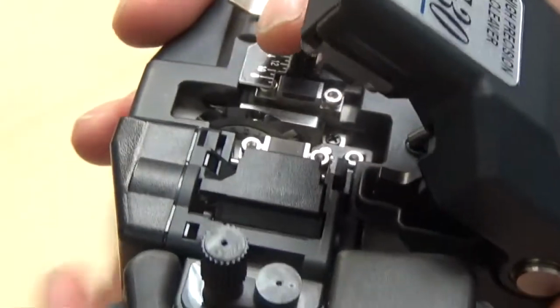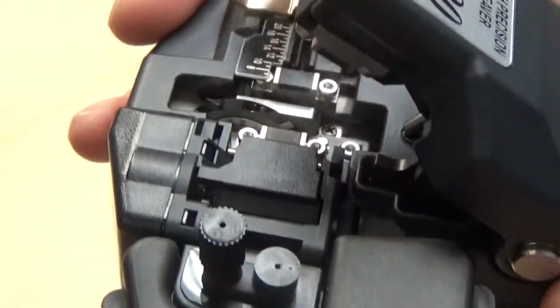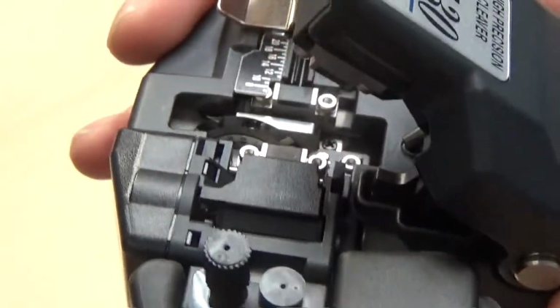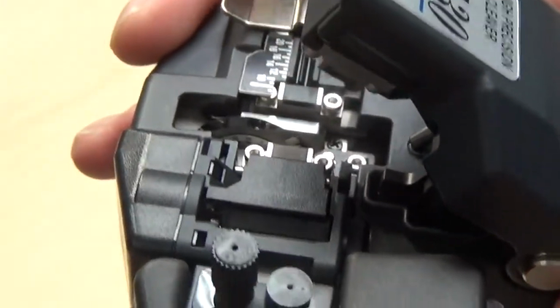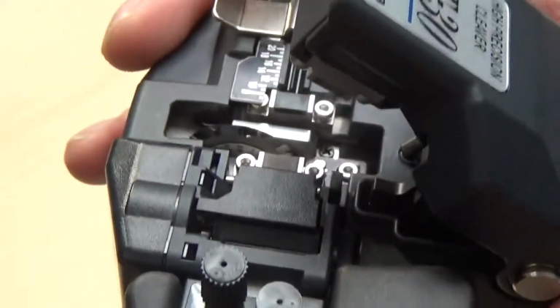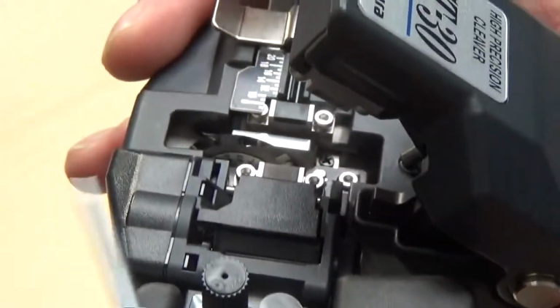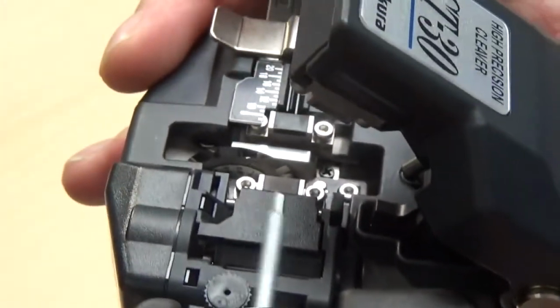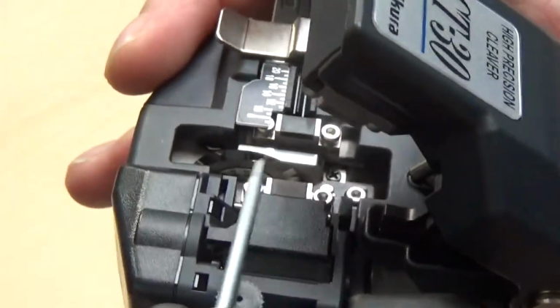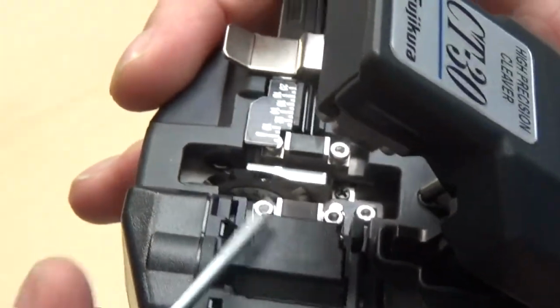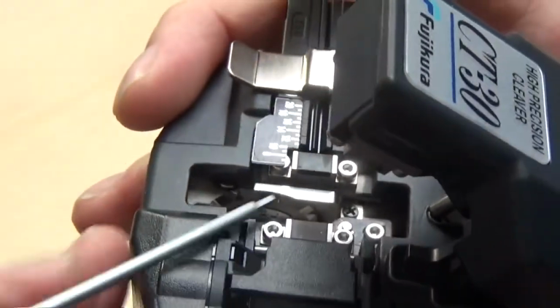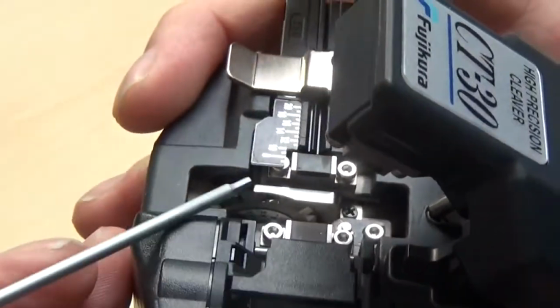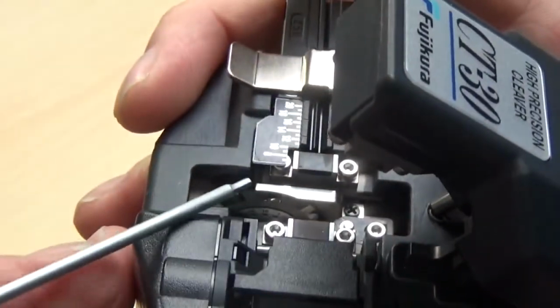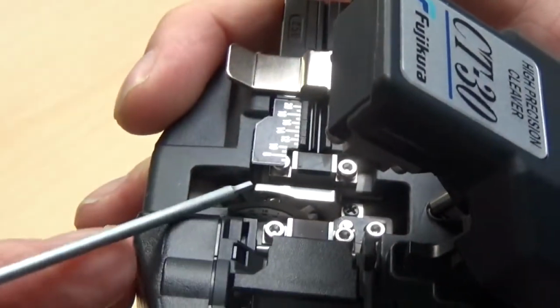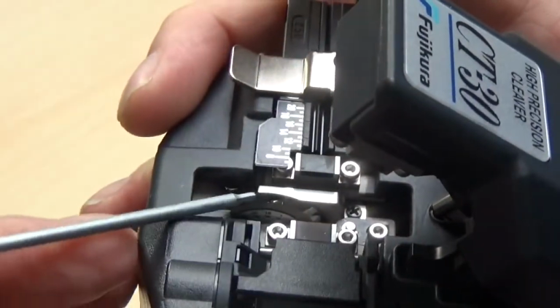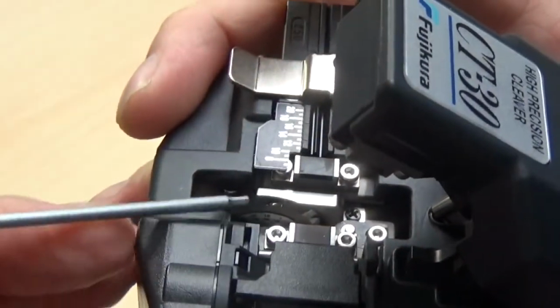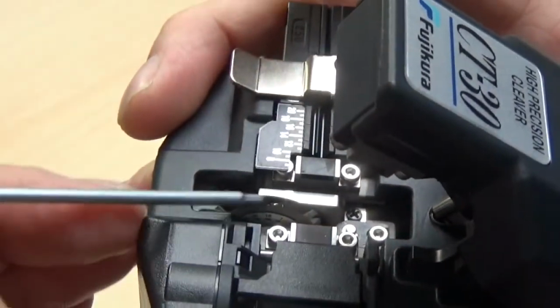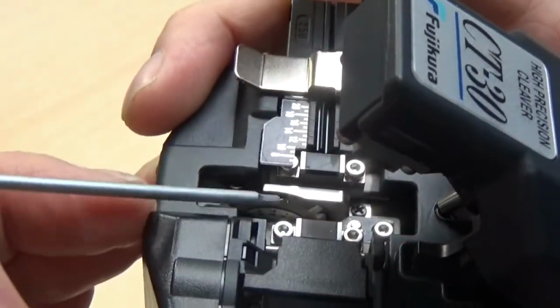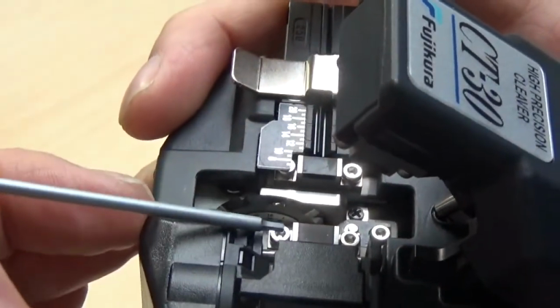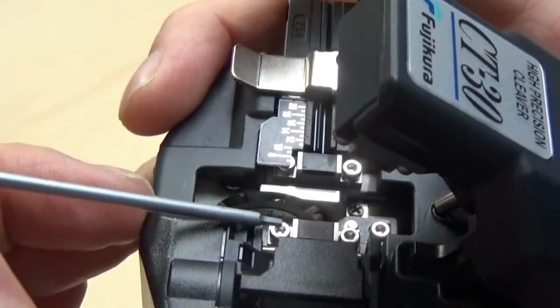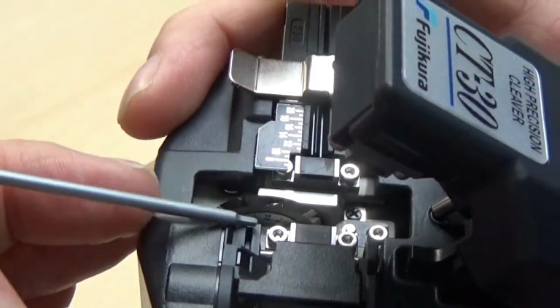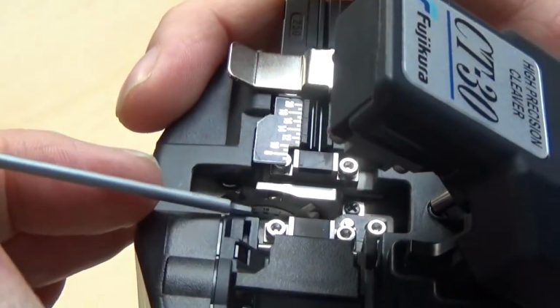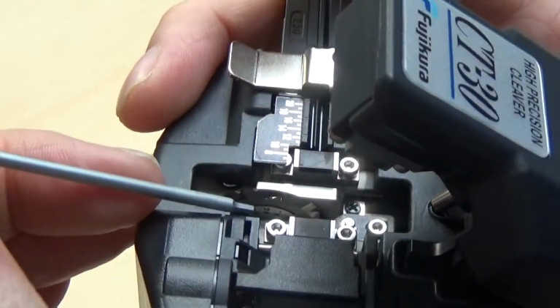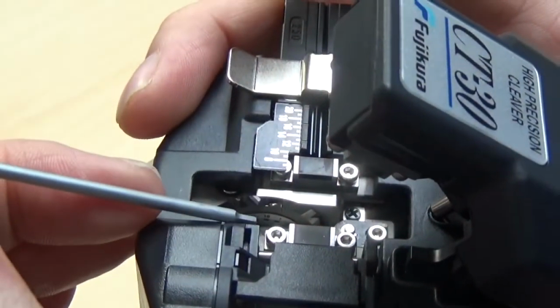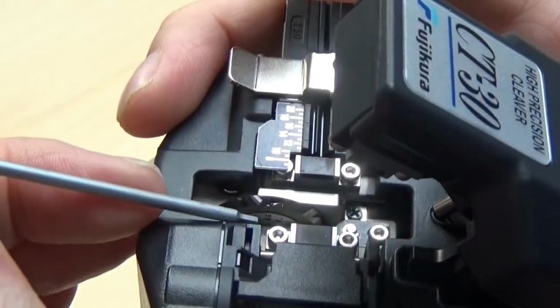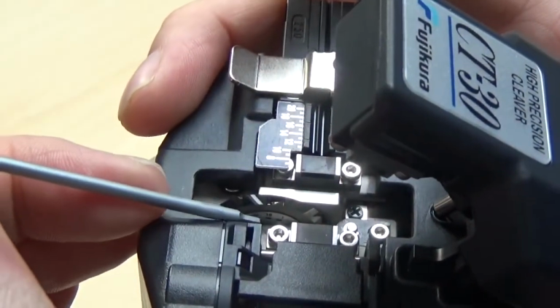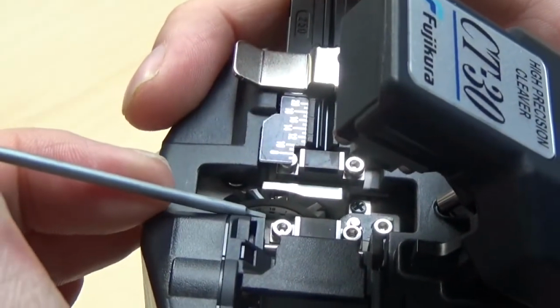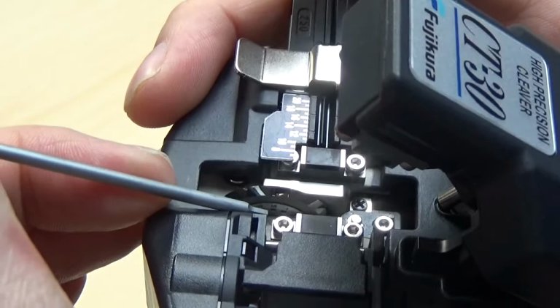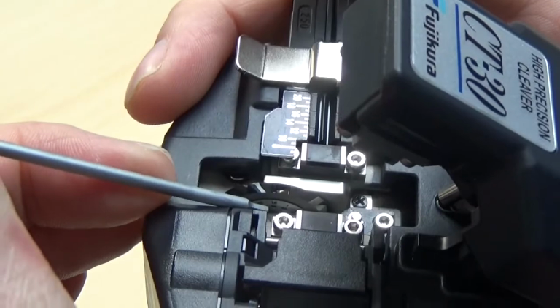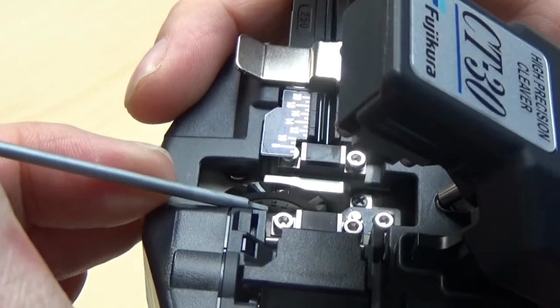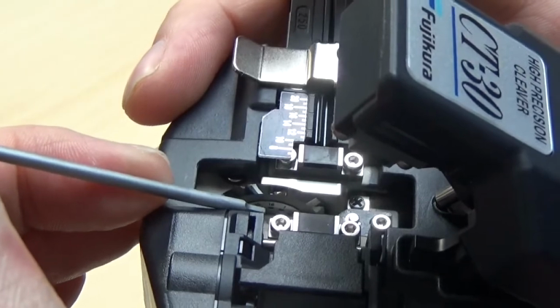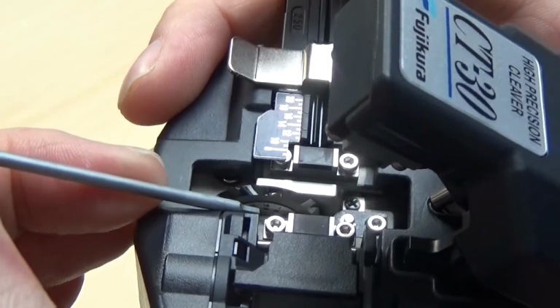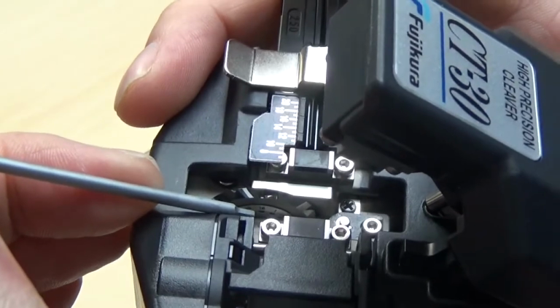You'll need to ensure the new blade is properly aligned by making use of that marker, which will serve as a guide.